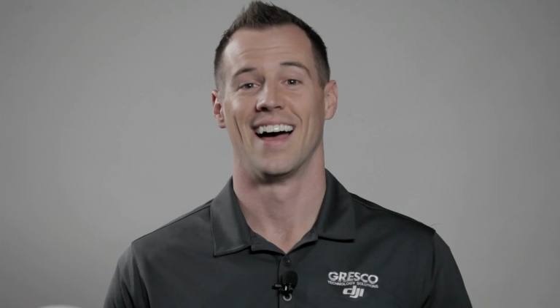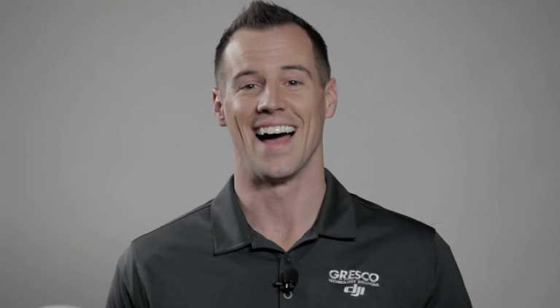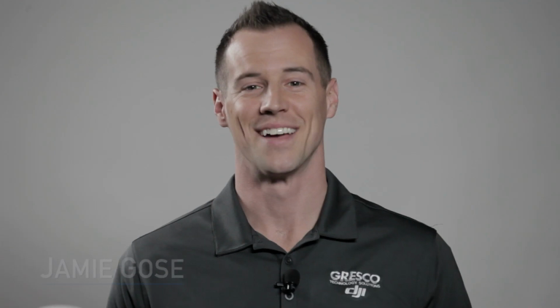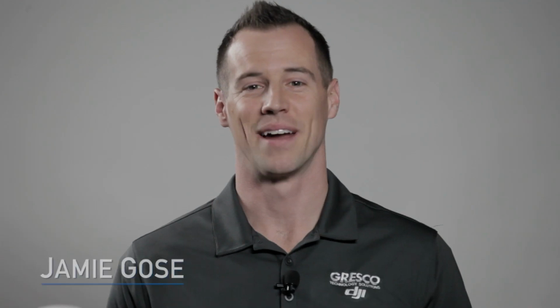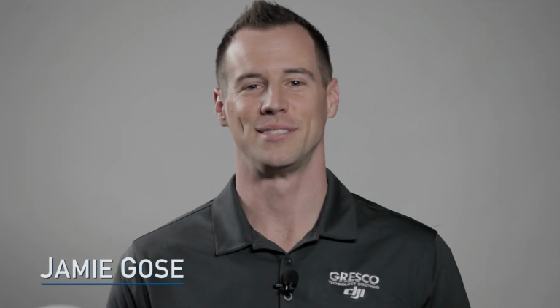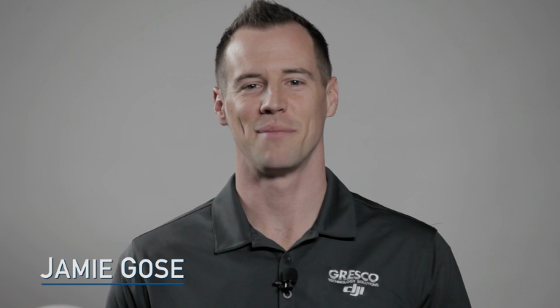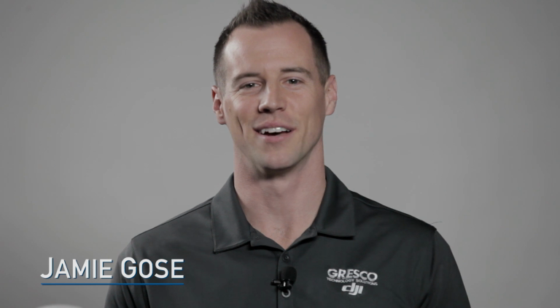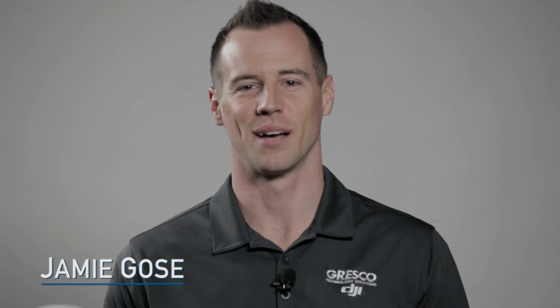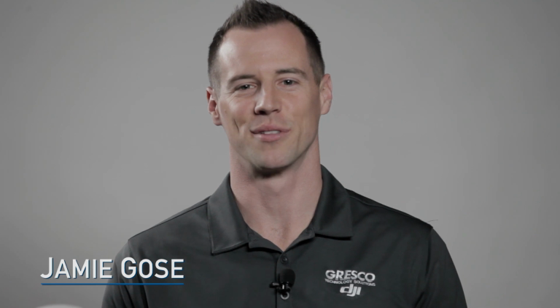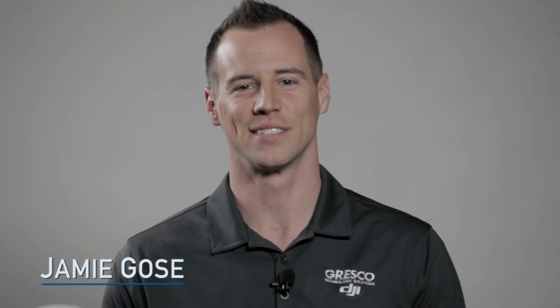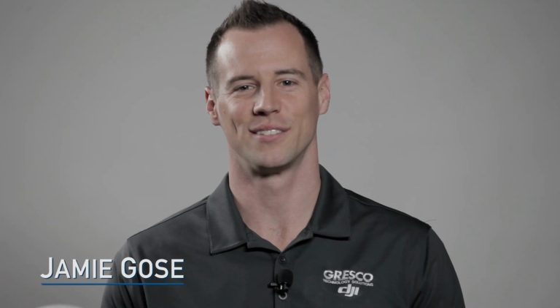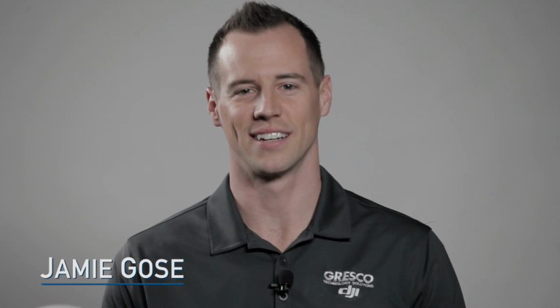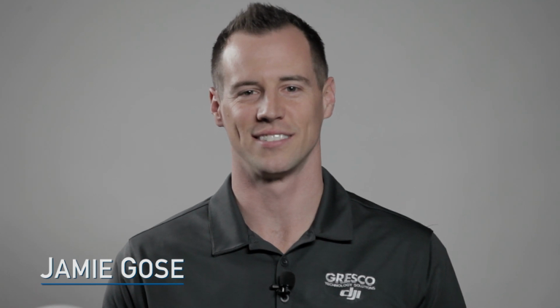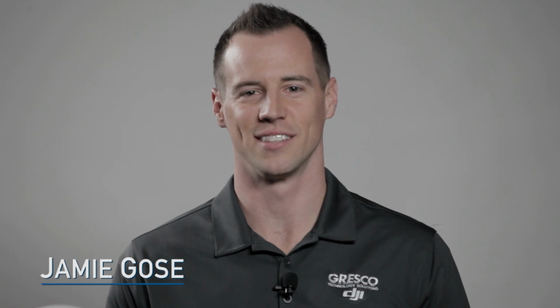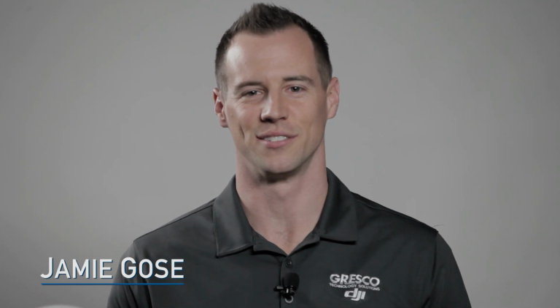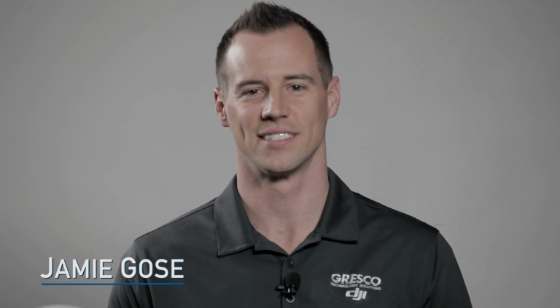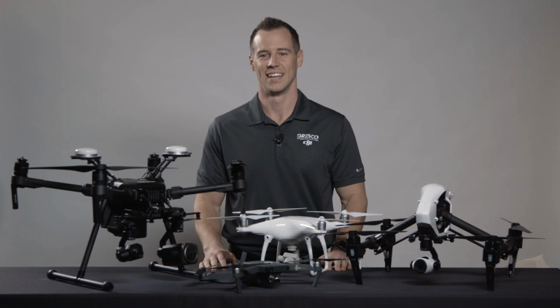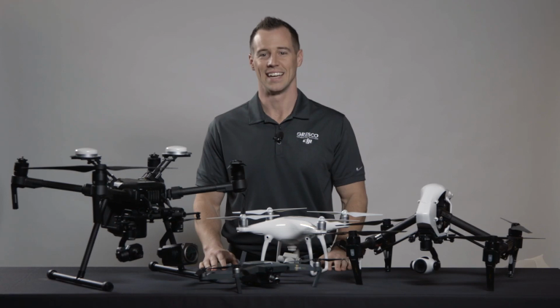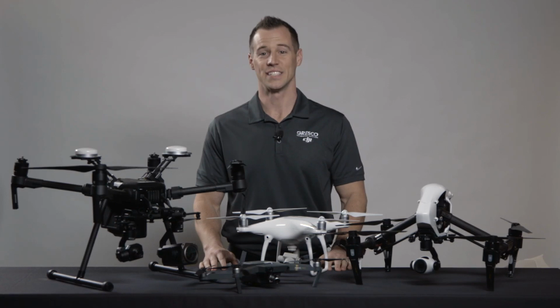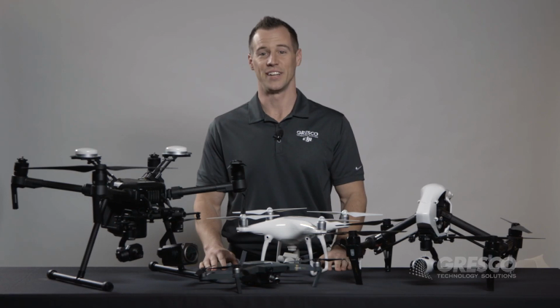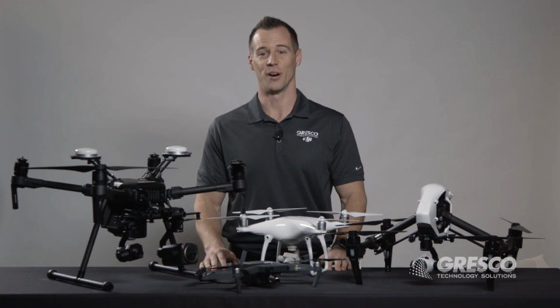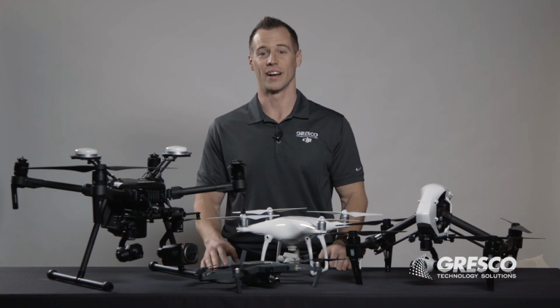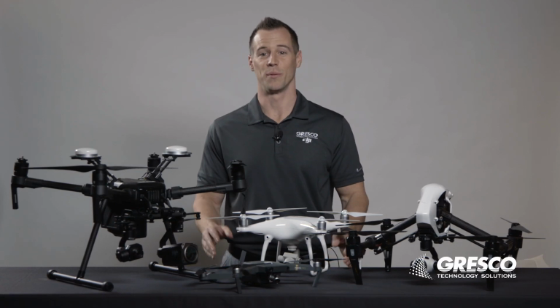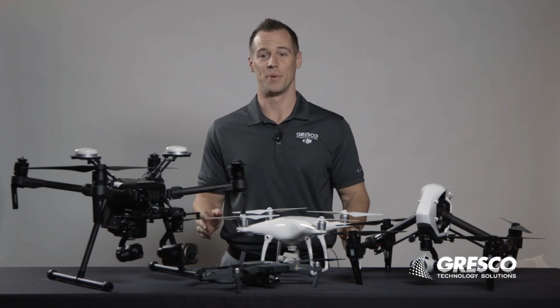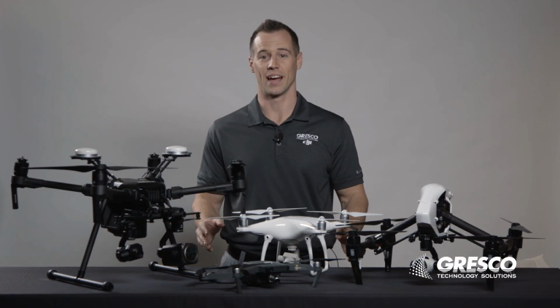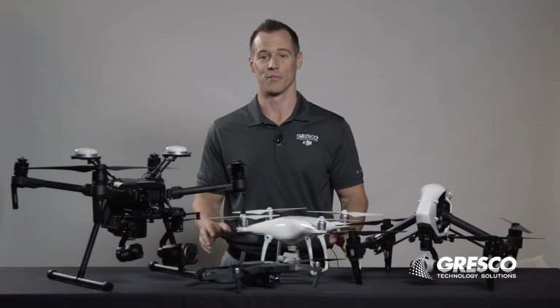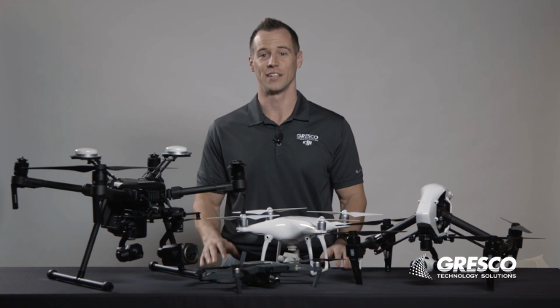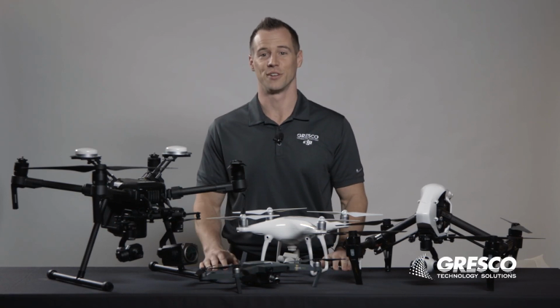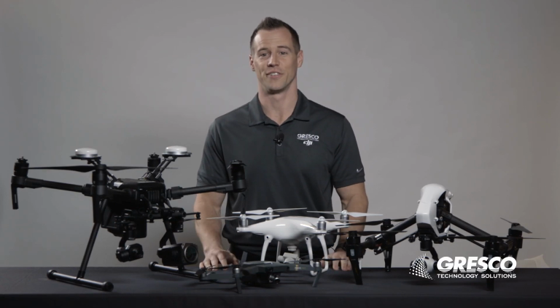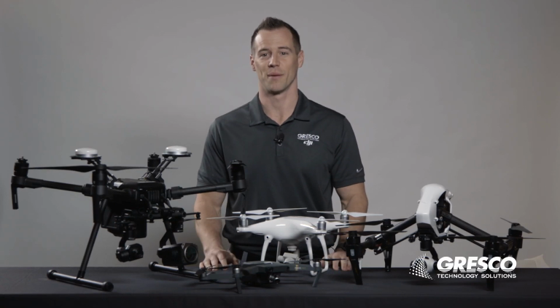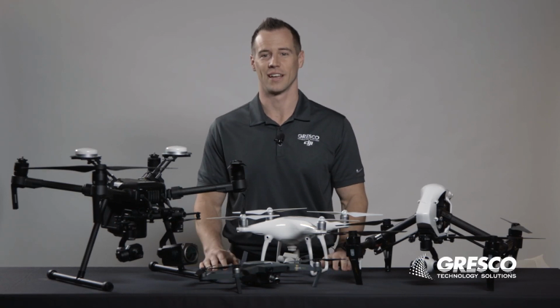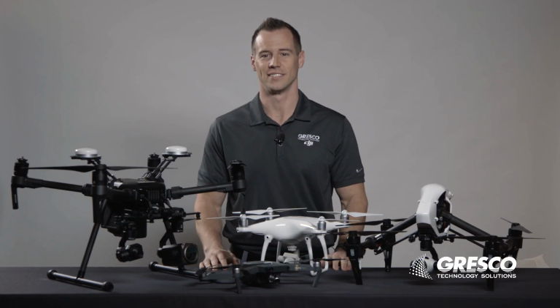Hi, my name is Jamie Gose. I'm with Gresco Technology Solutions. In this video, we're going to help you pick out the right drone for your application.